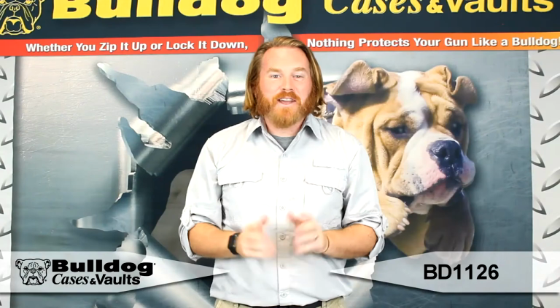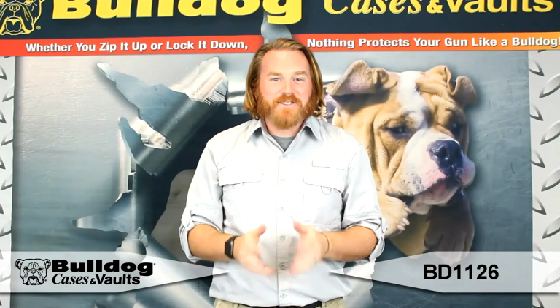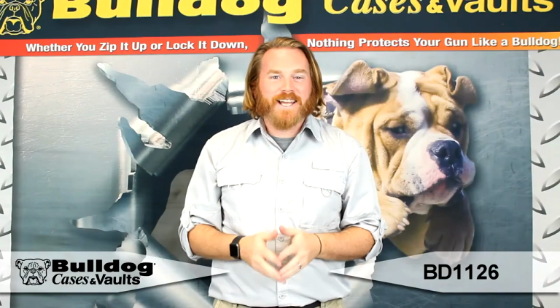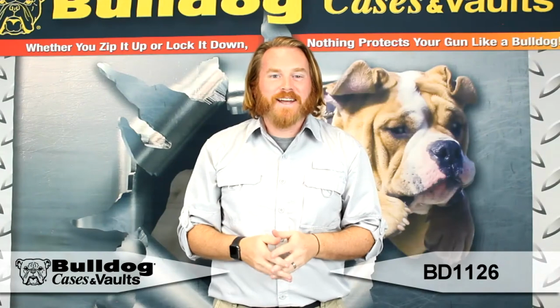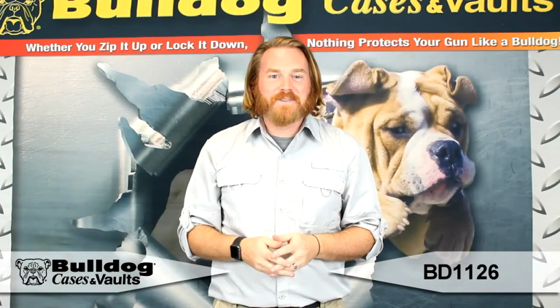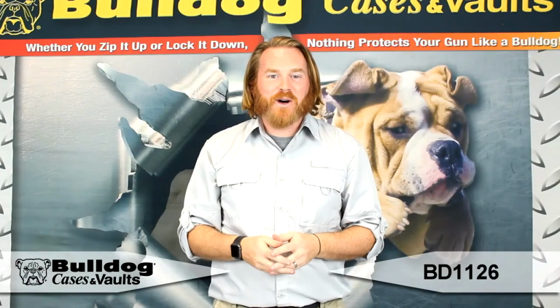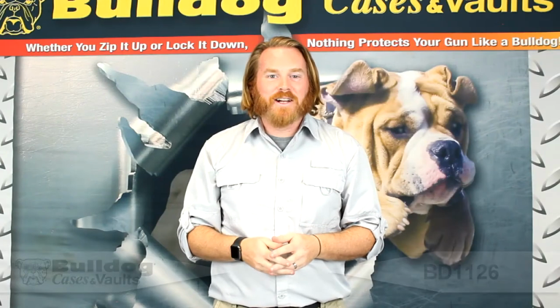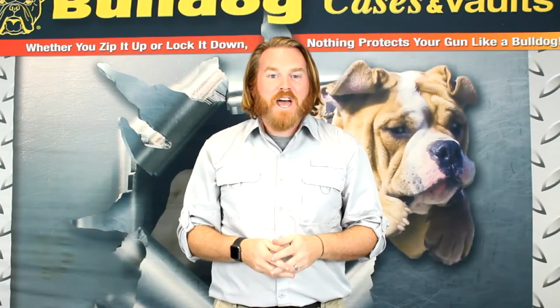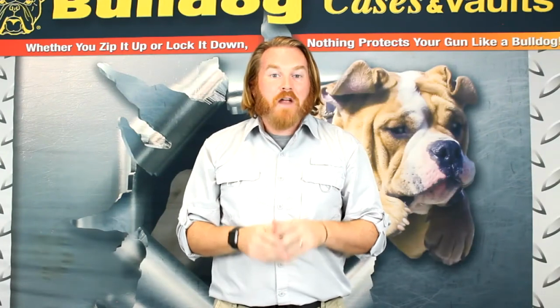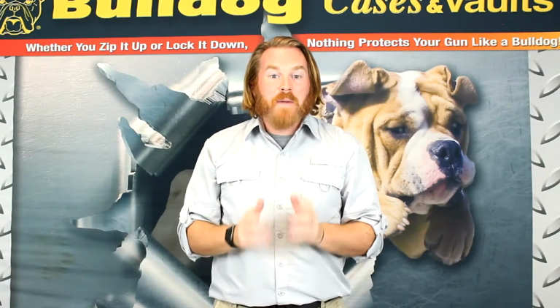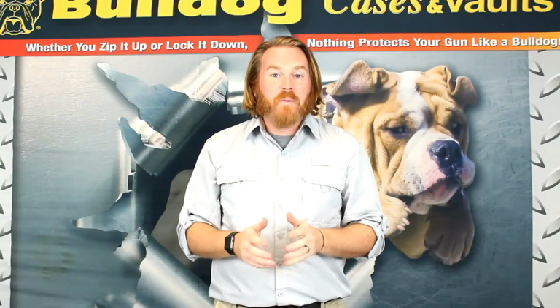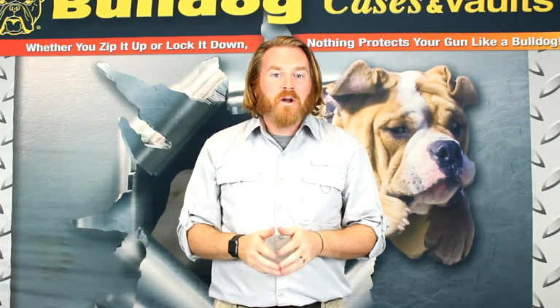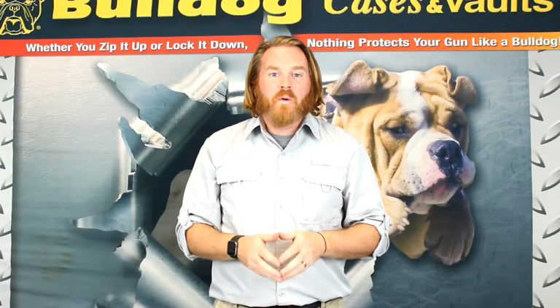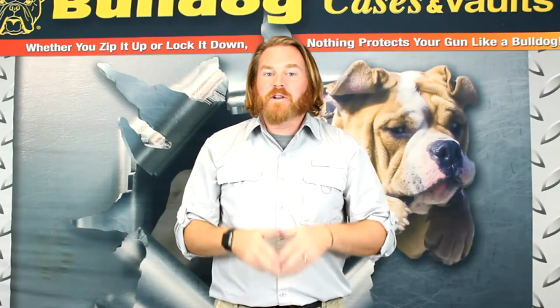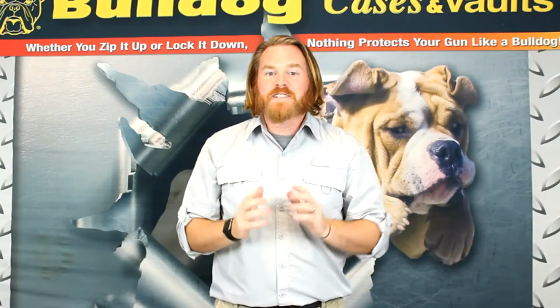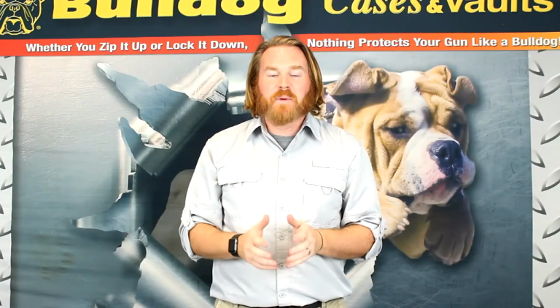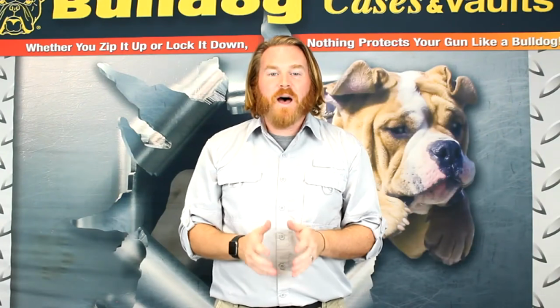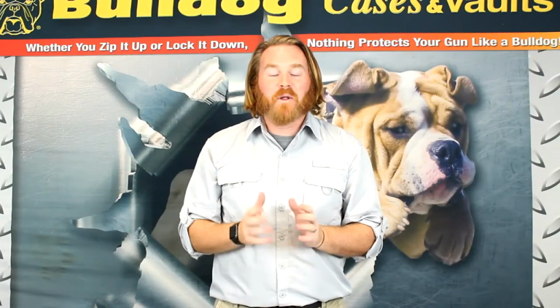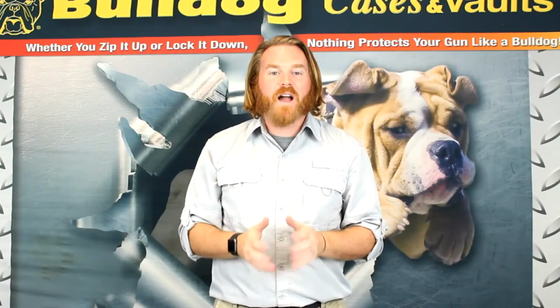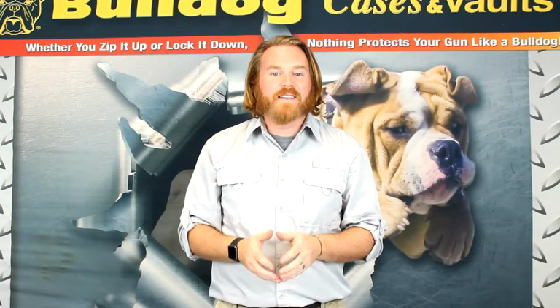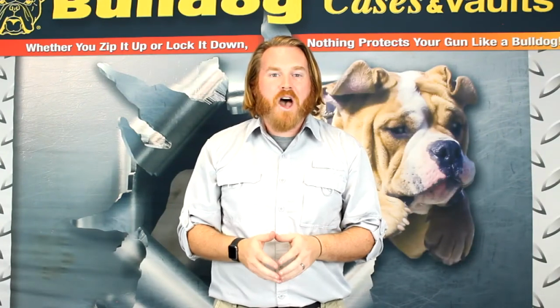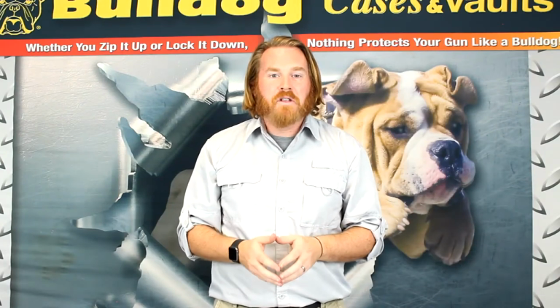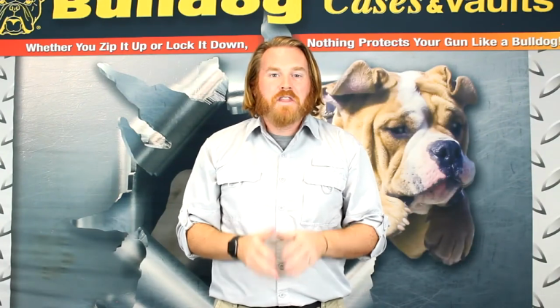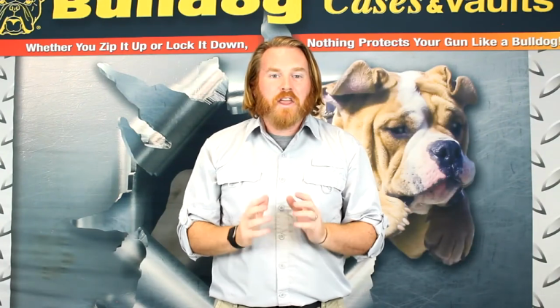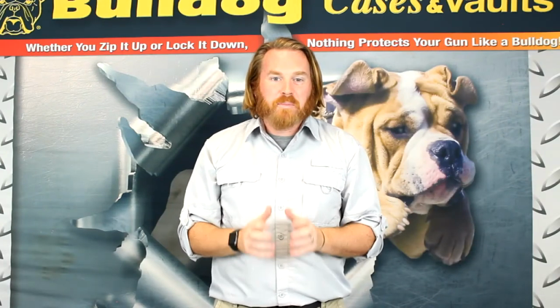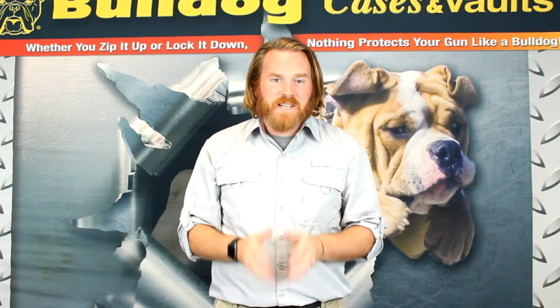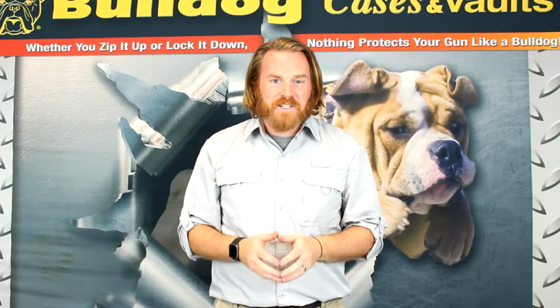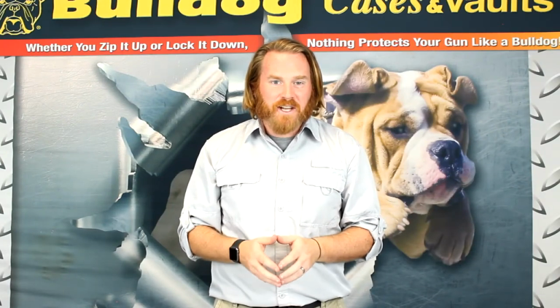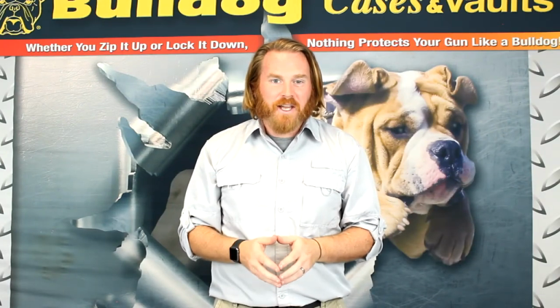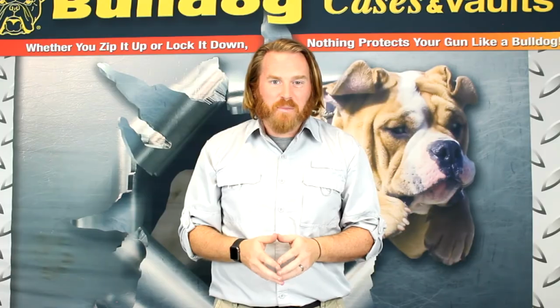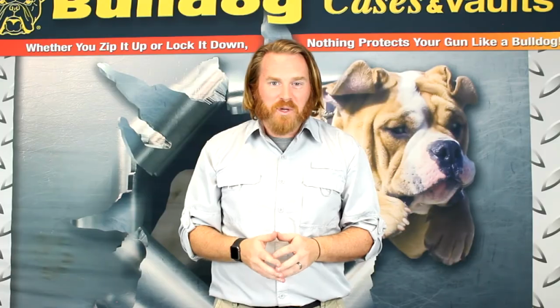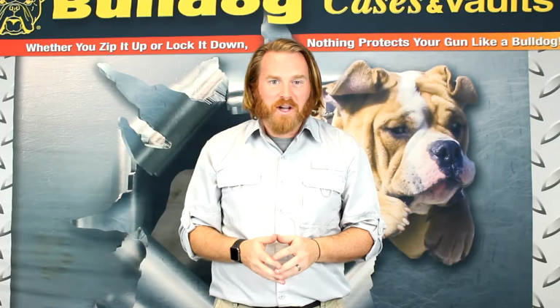Thanks for checking out this product. Remember, whether you zip it up or lock it down, nothing protects your gun like a Bulldog.